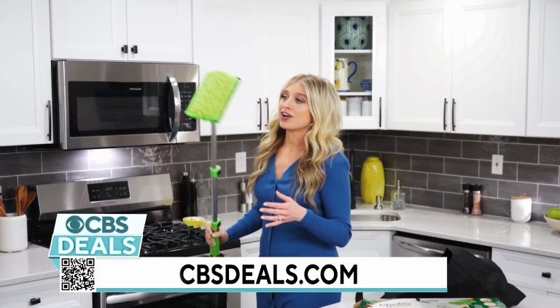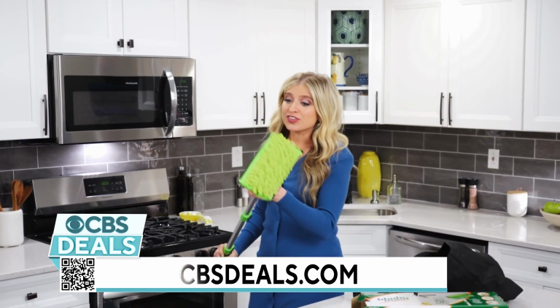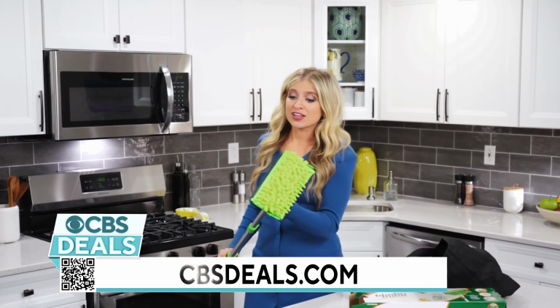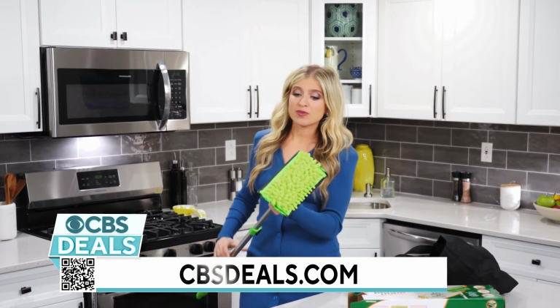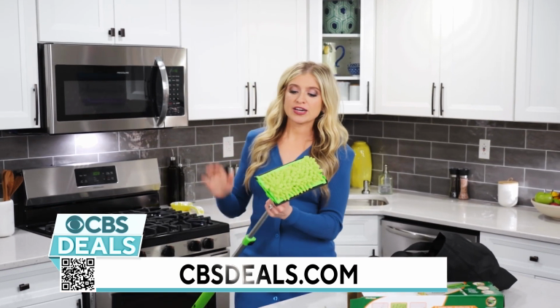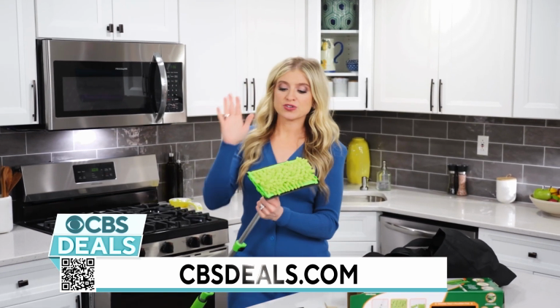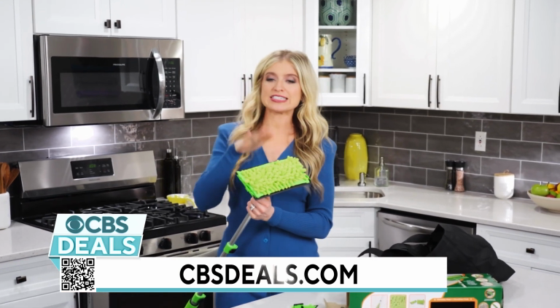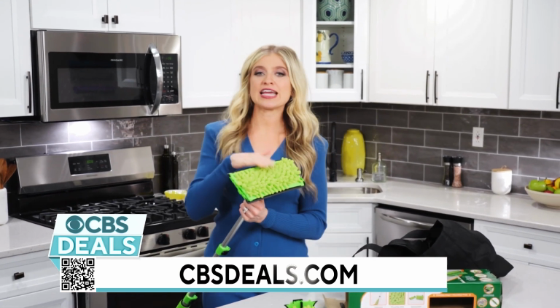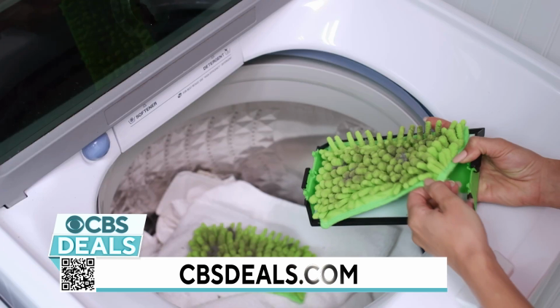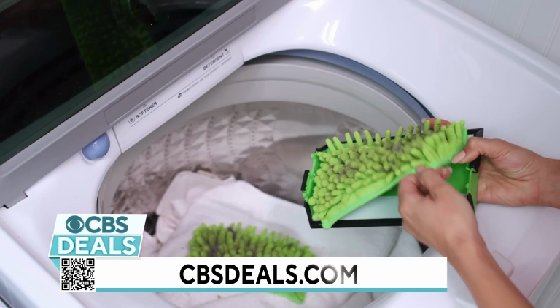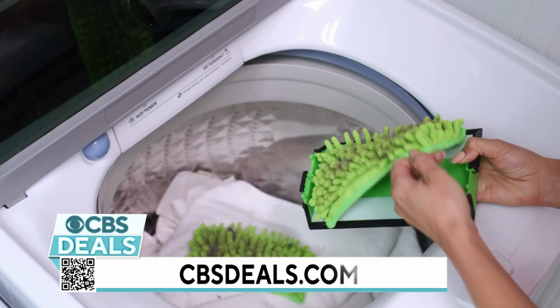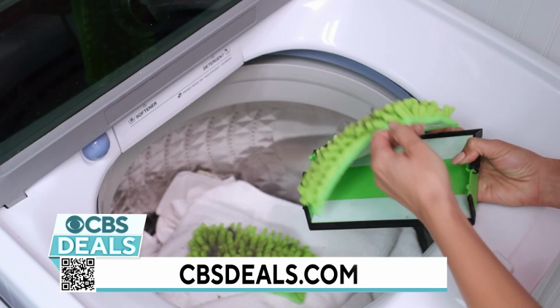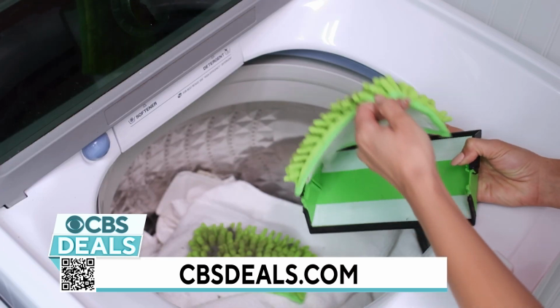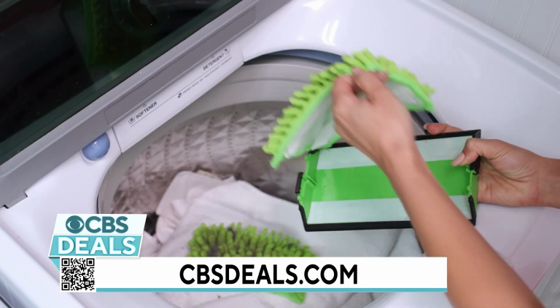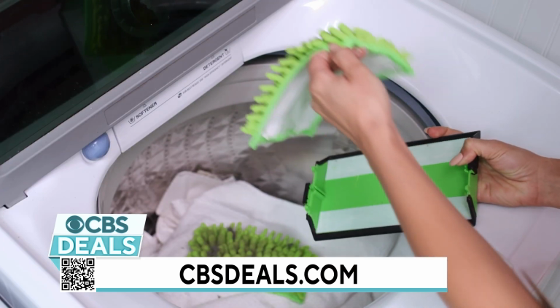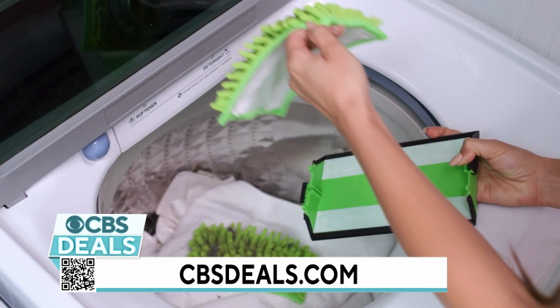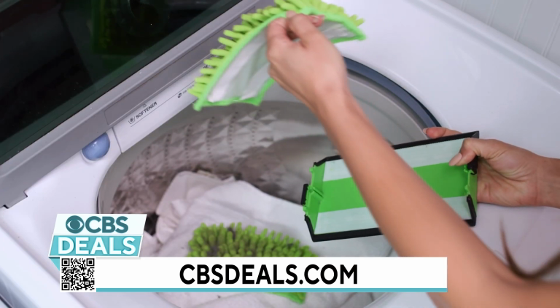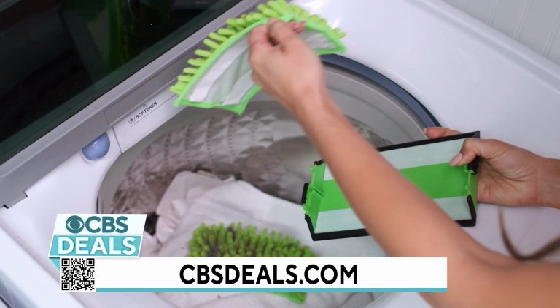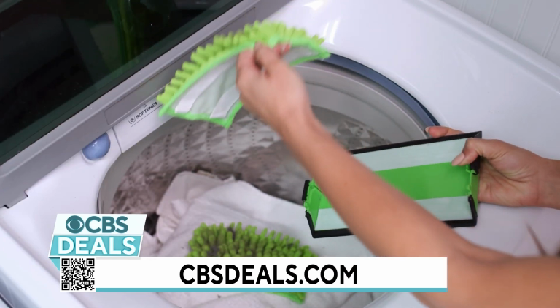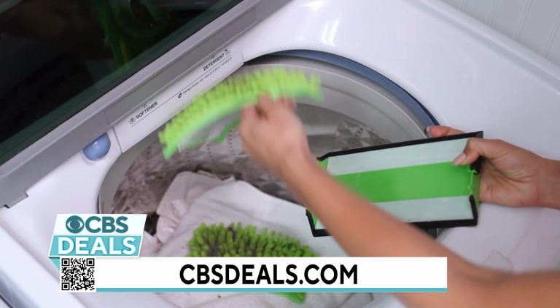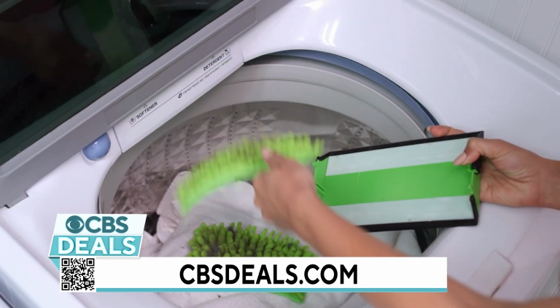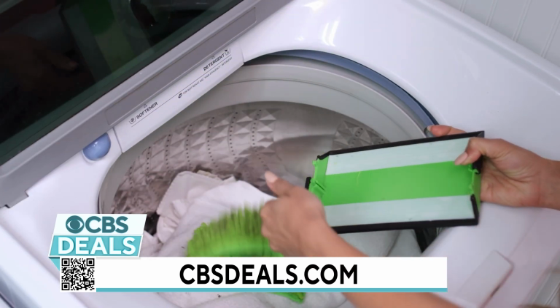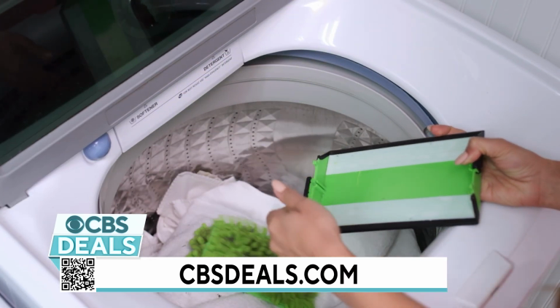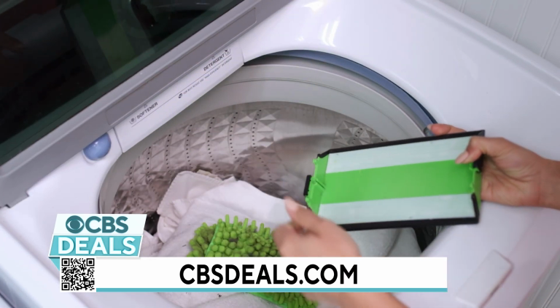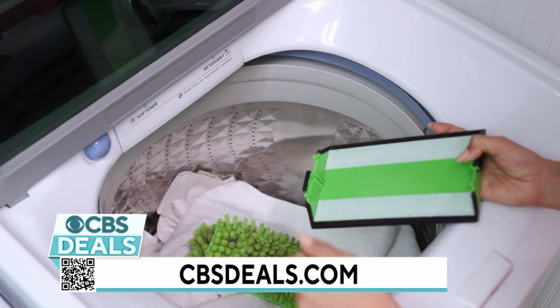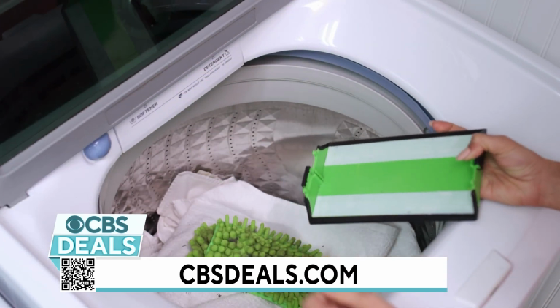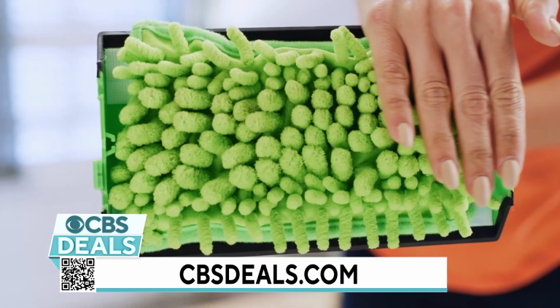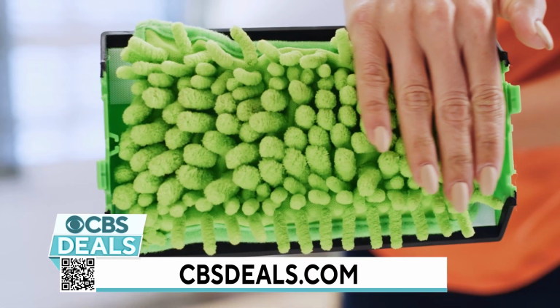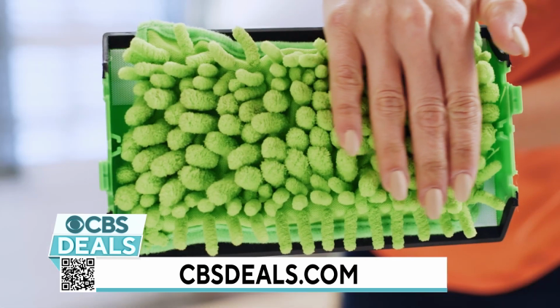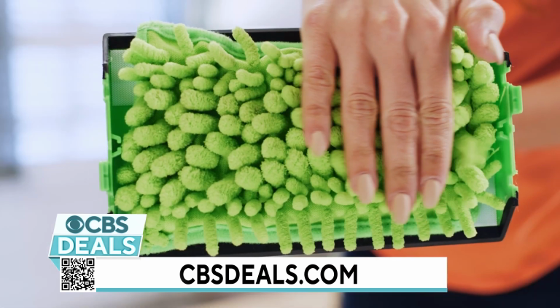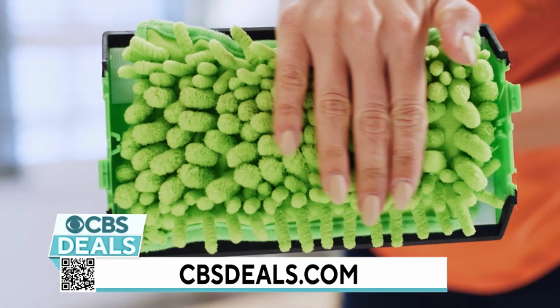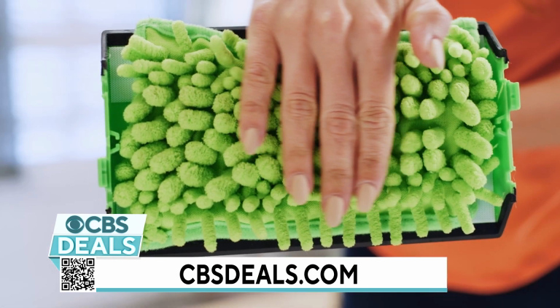Another thing I love about it: you can take off the pads, throw them in the washing machine, and reuse them as many times as you want.